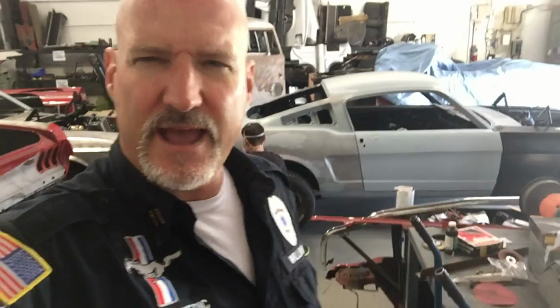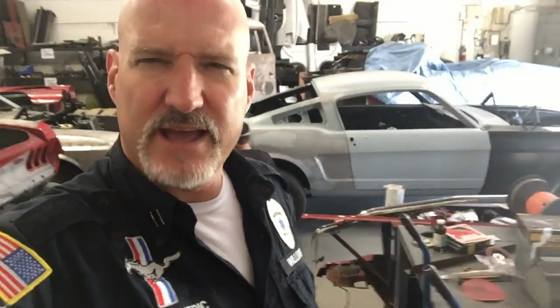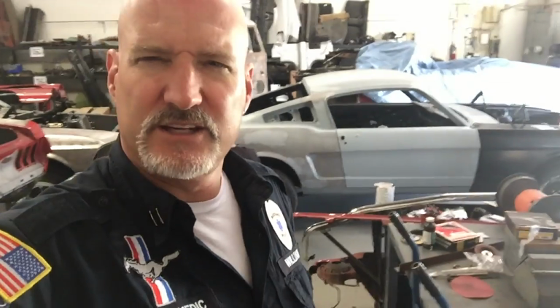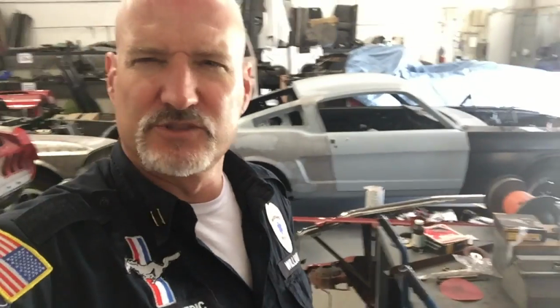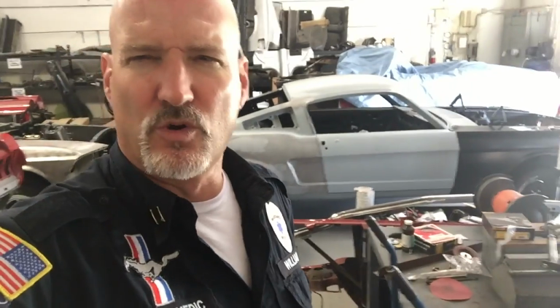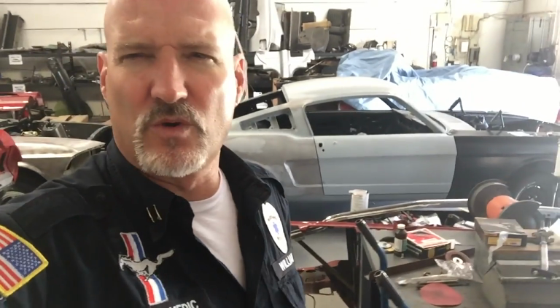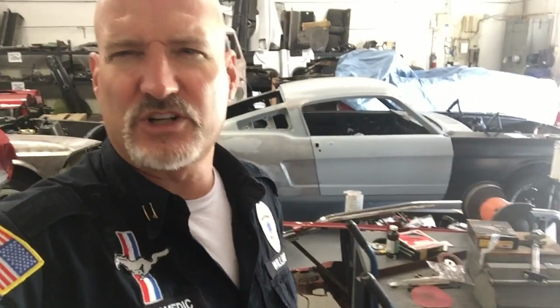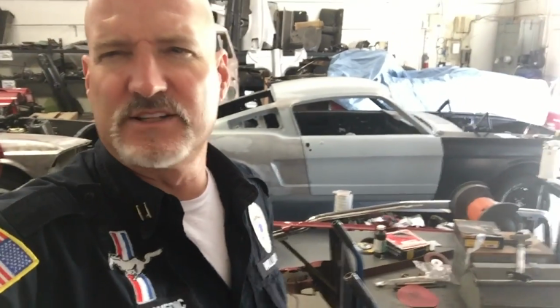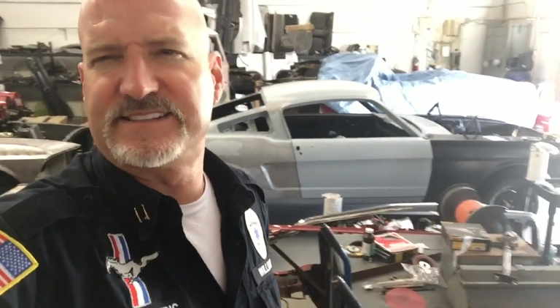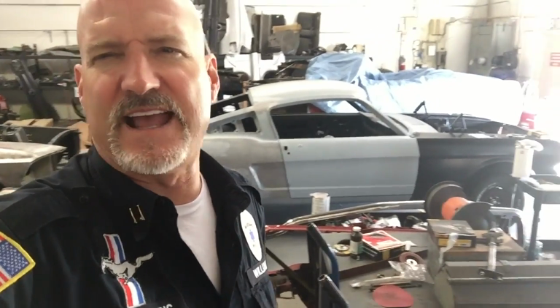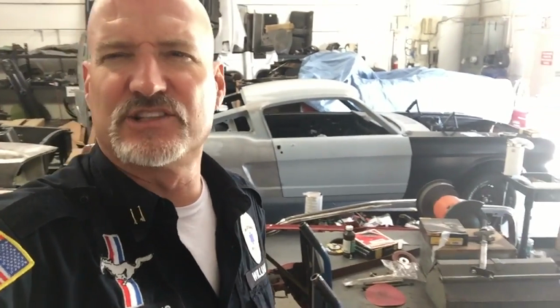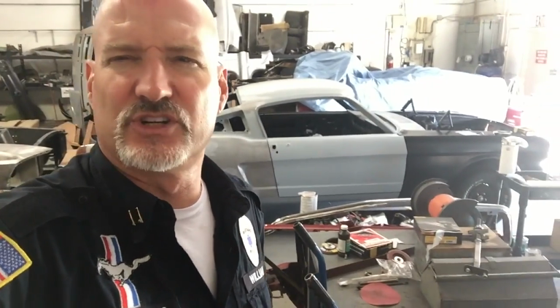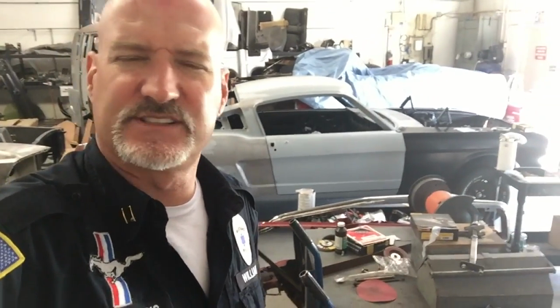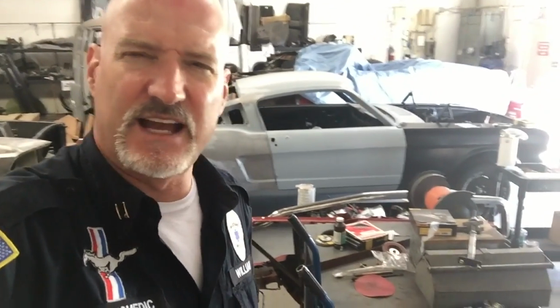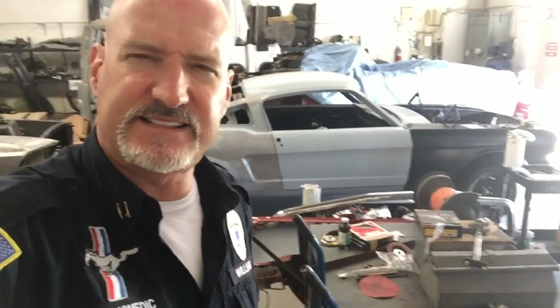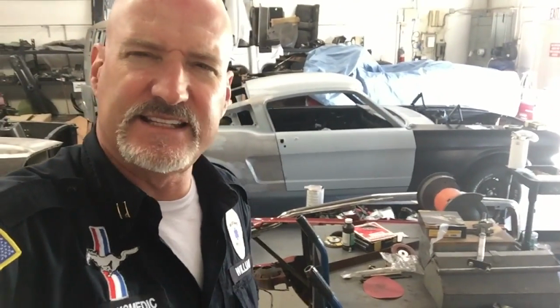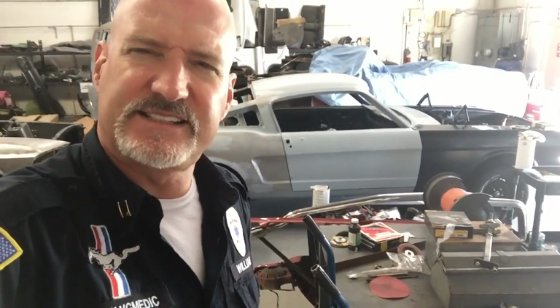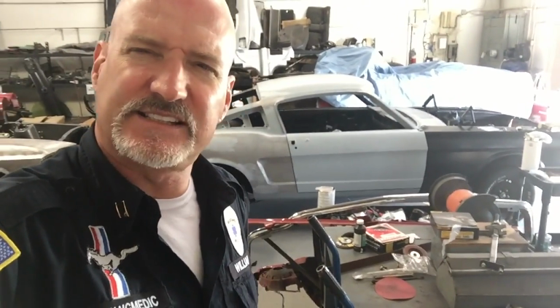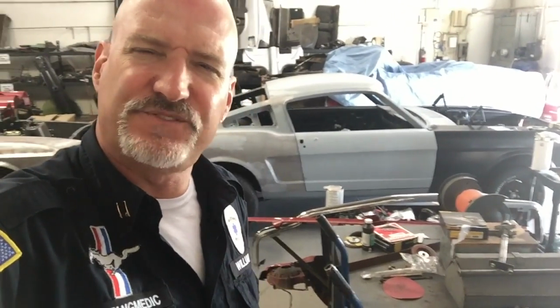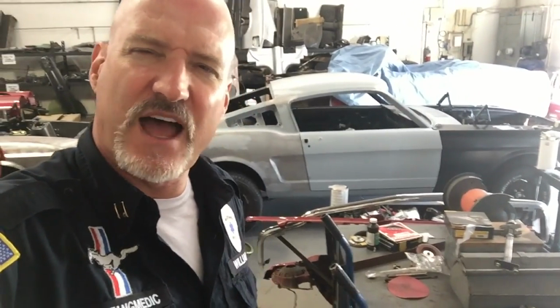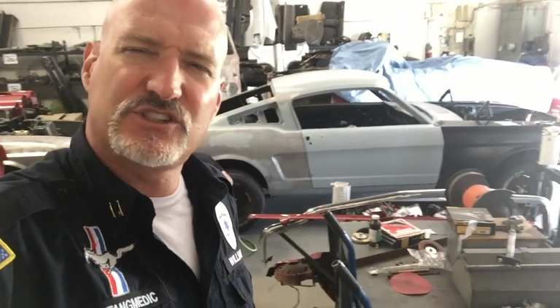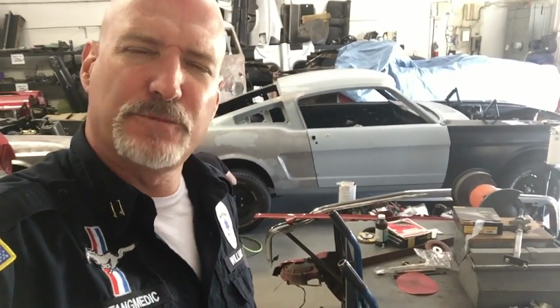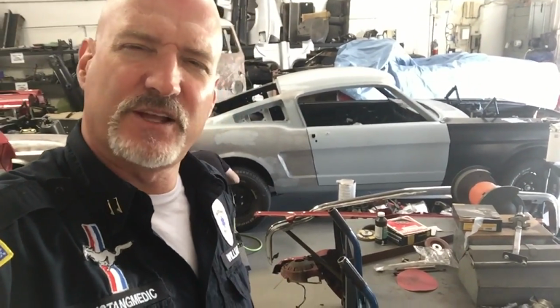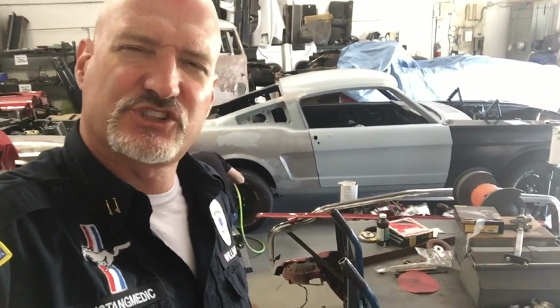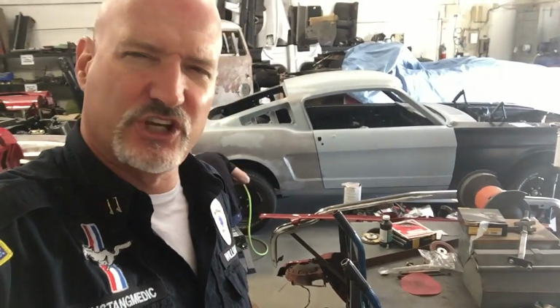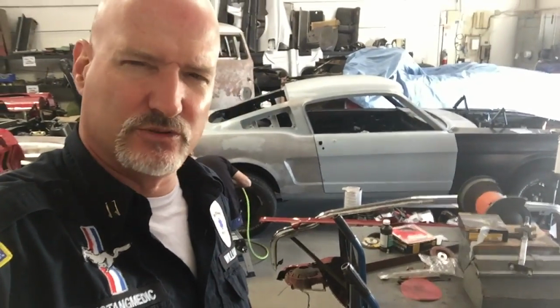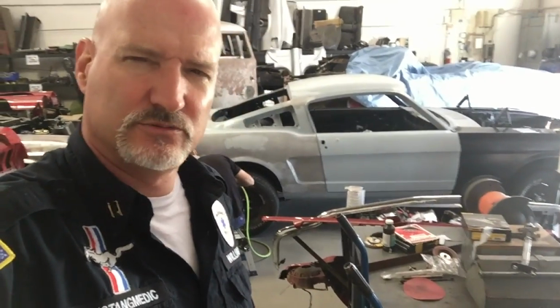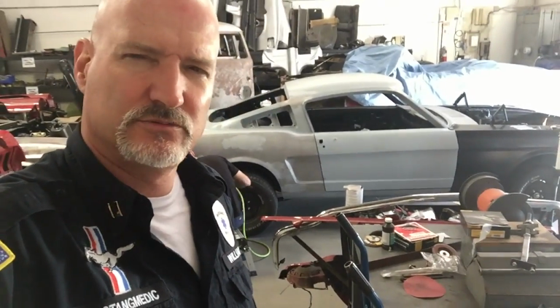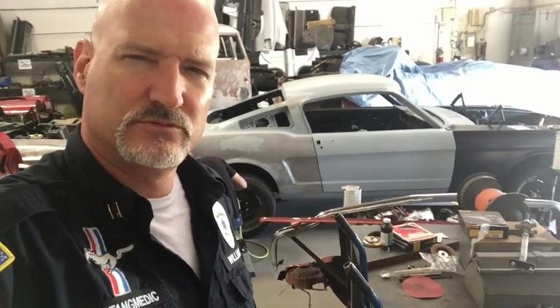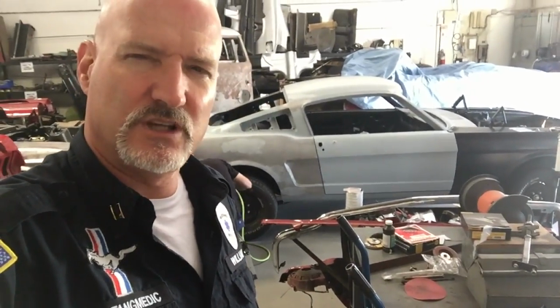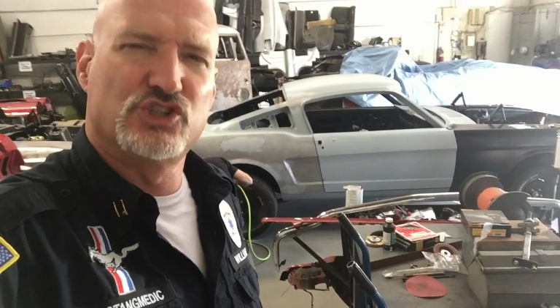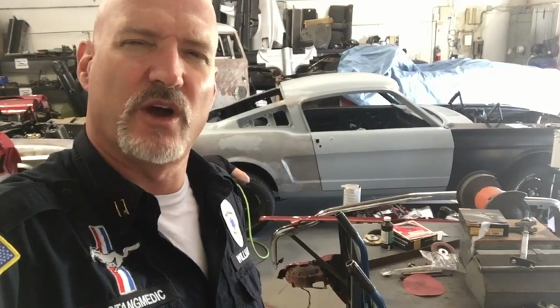And here's more work on Sandra's 1965 2 plus 2. Enjoy.